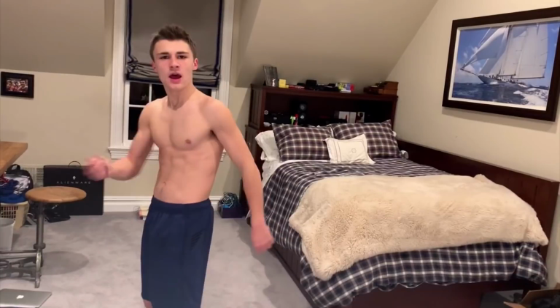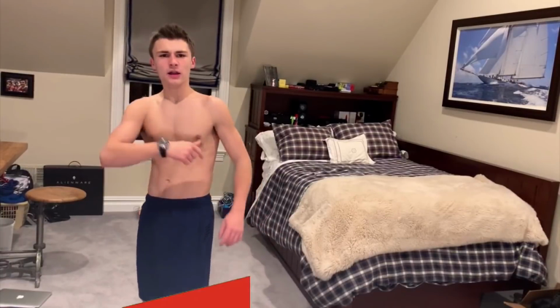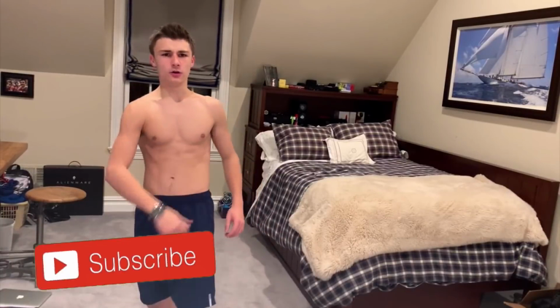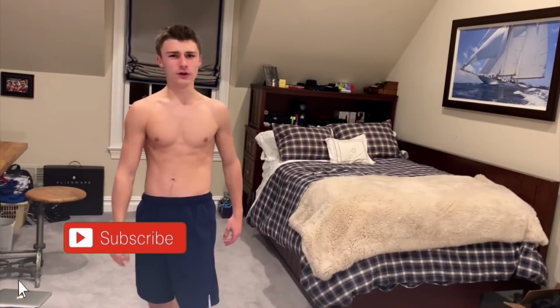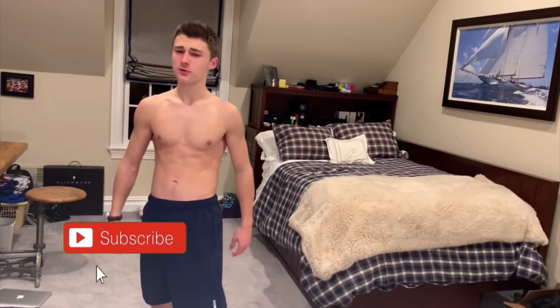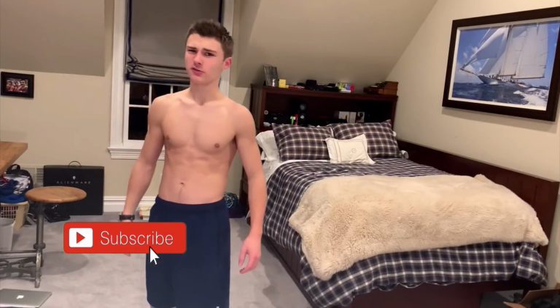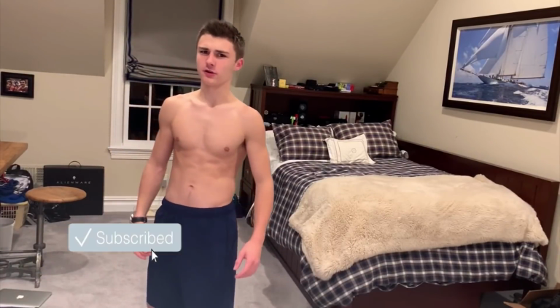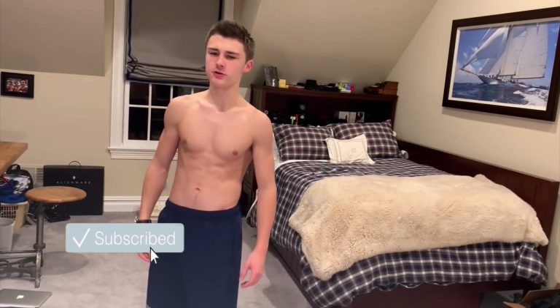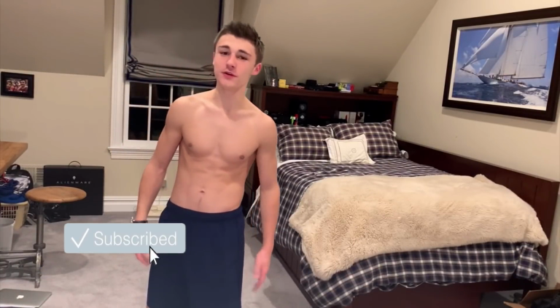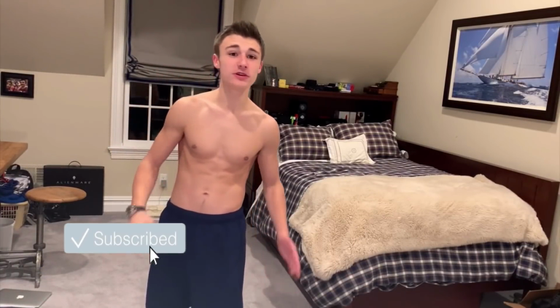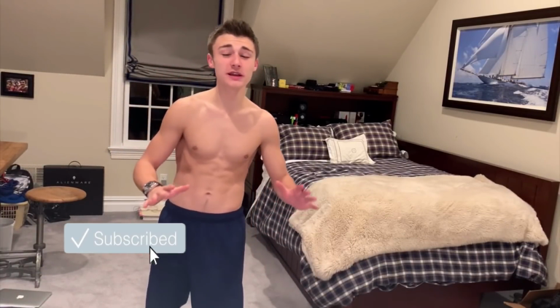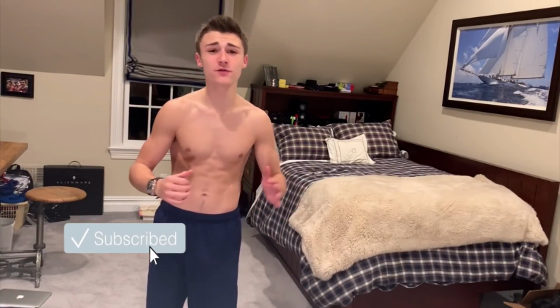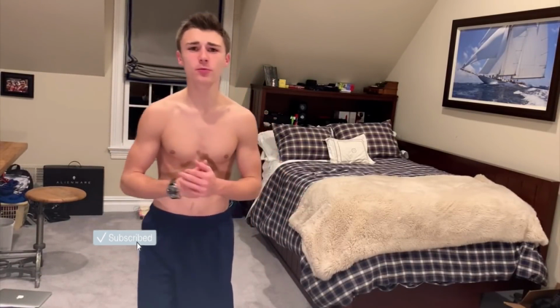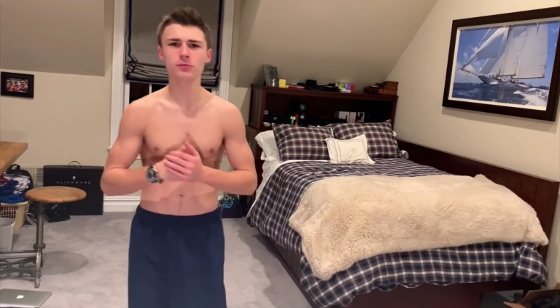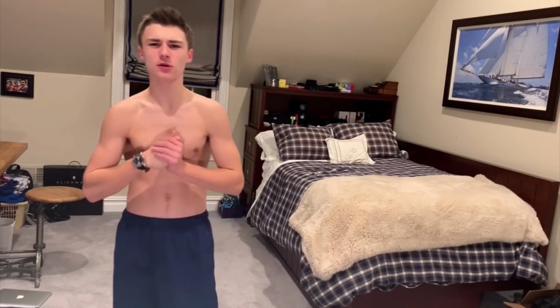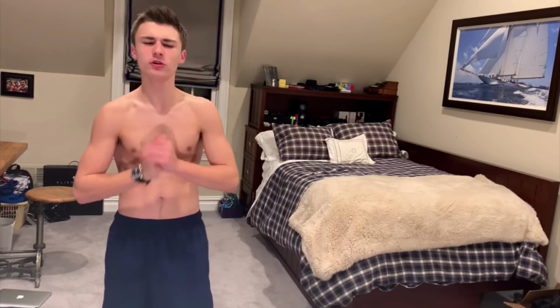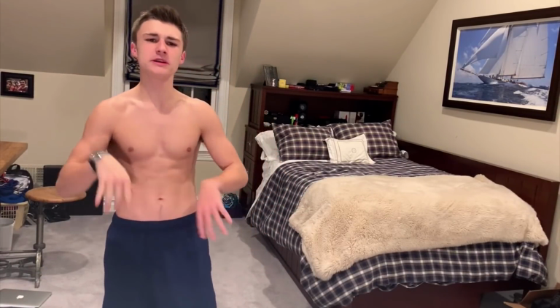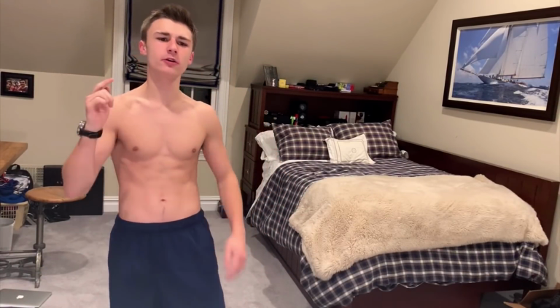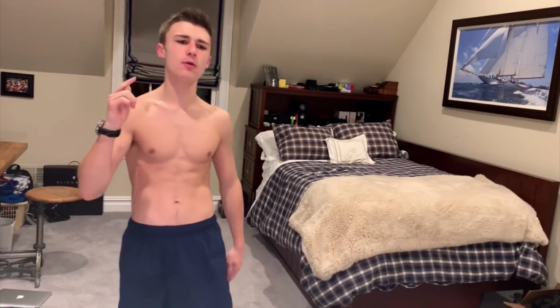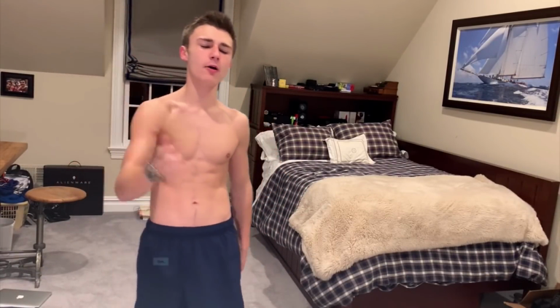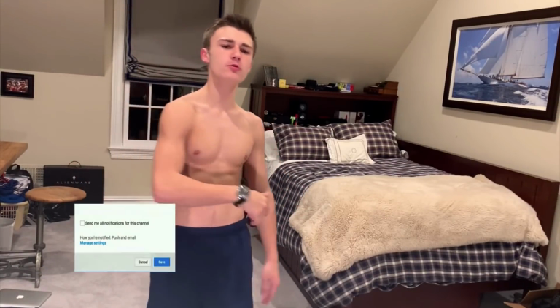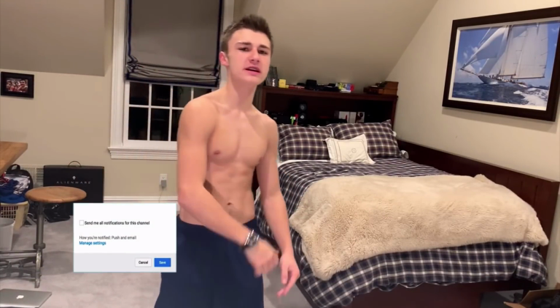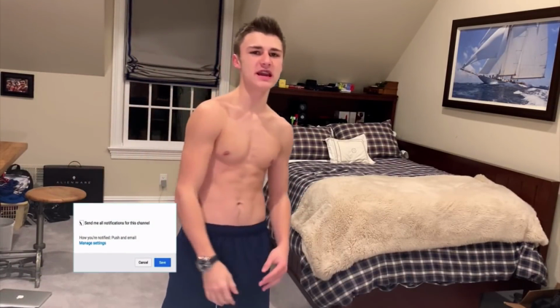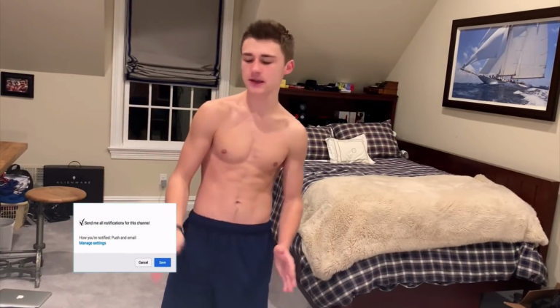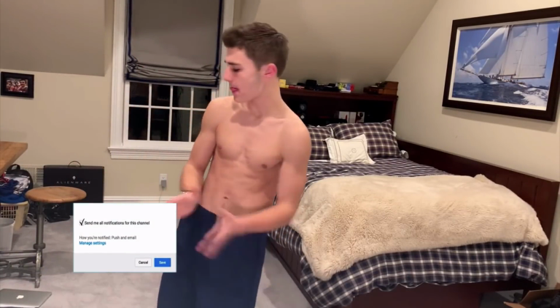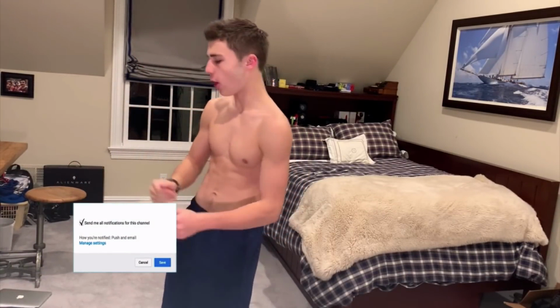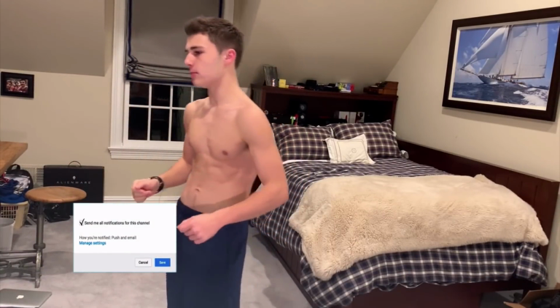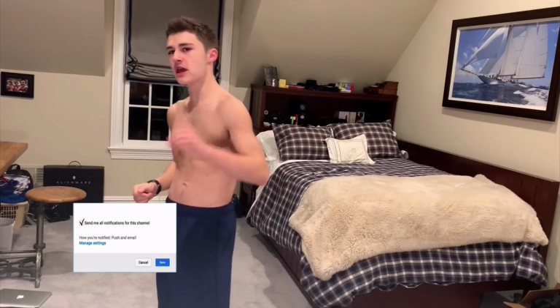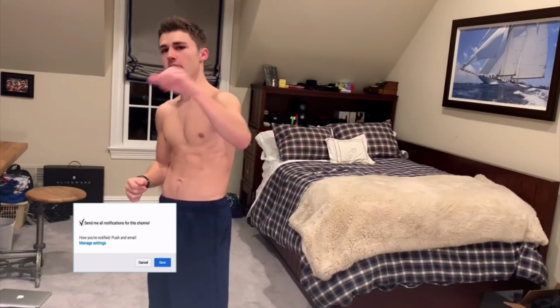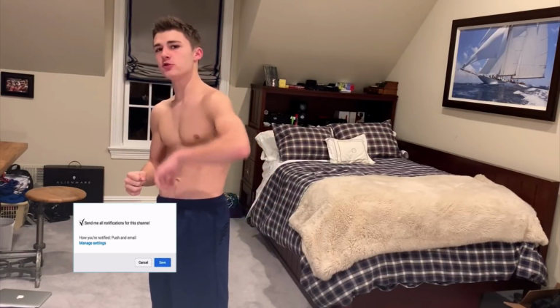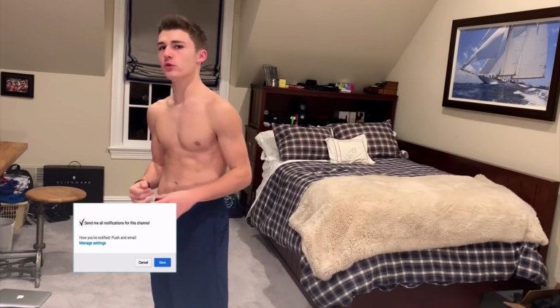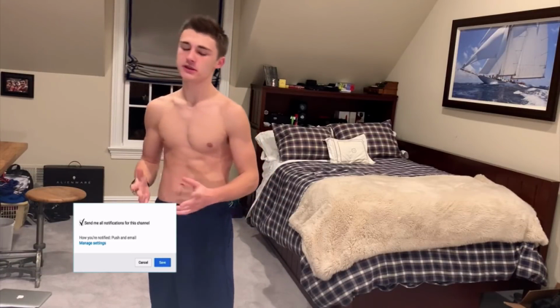Hello, GoFitness here, back with another YouTube video. Today in this video, I'm going to be telling you how you can get arms in two weeks.